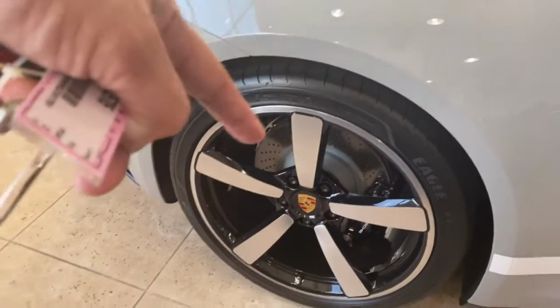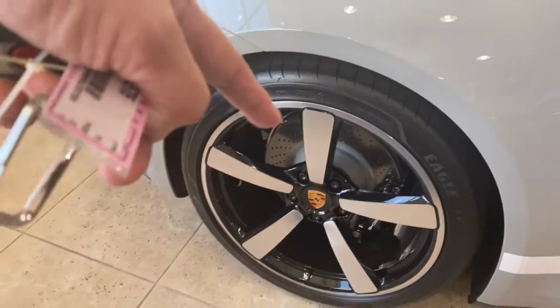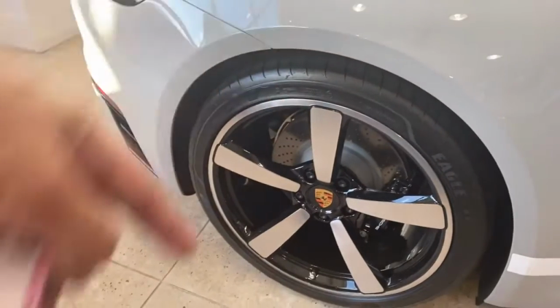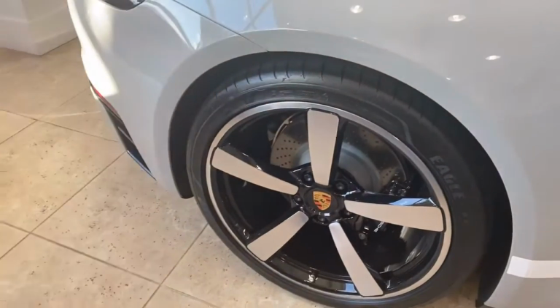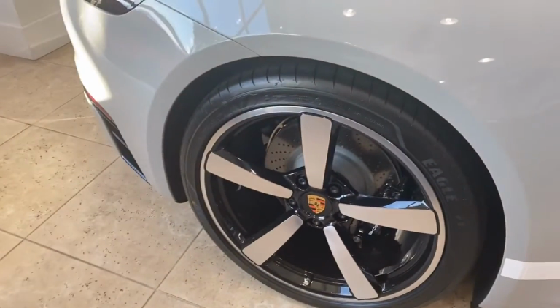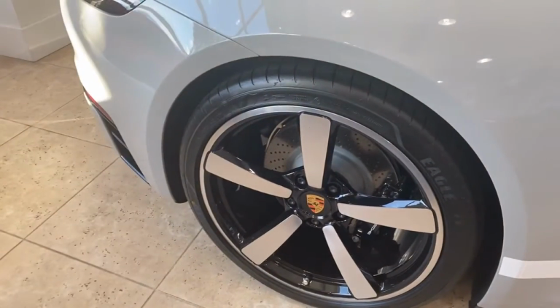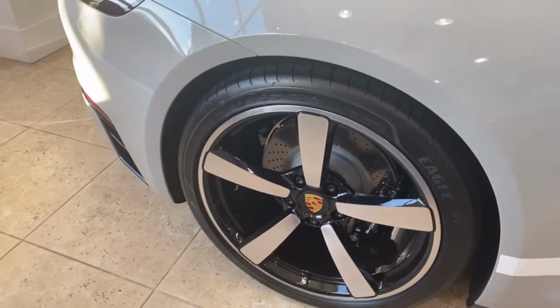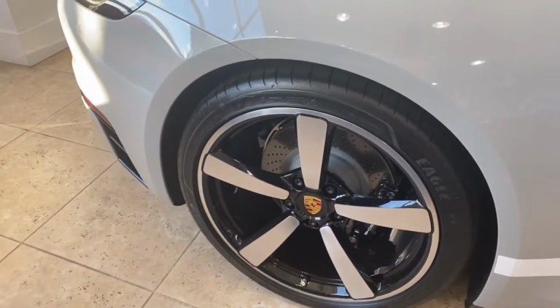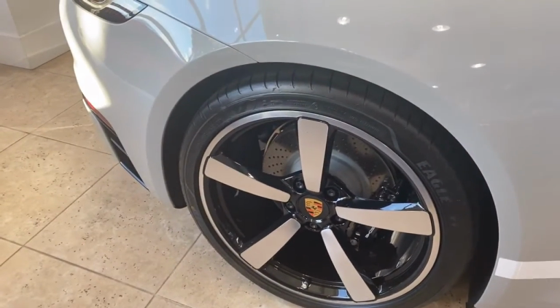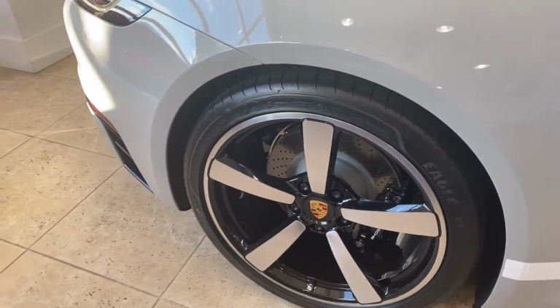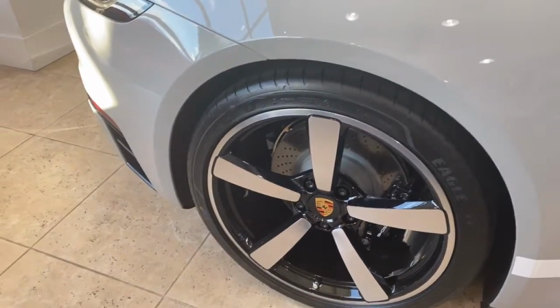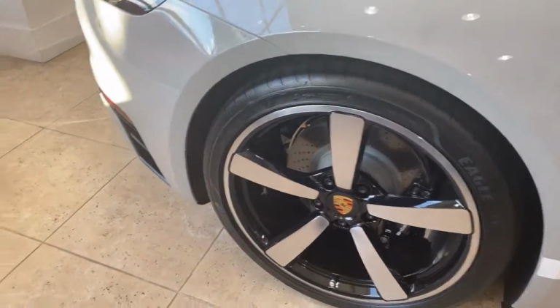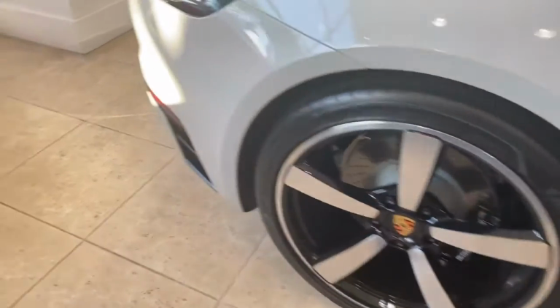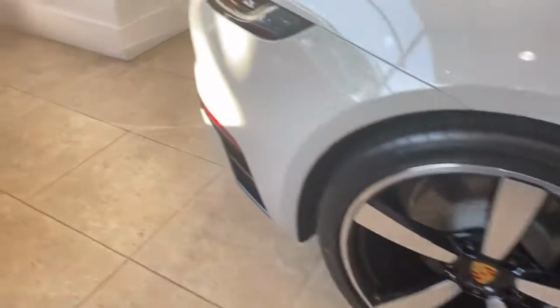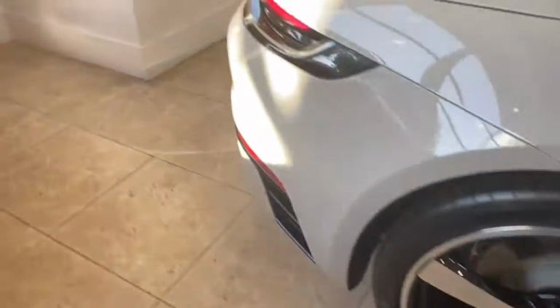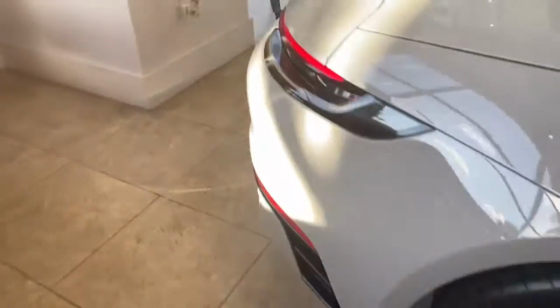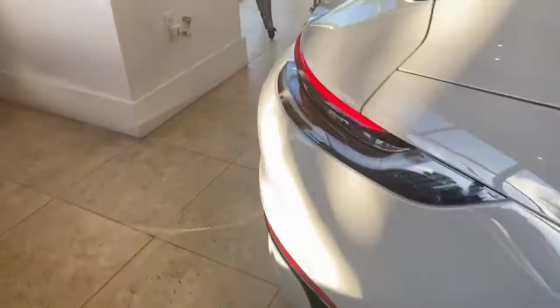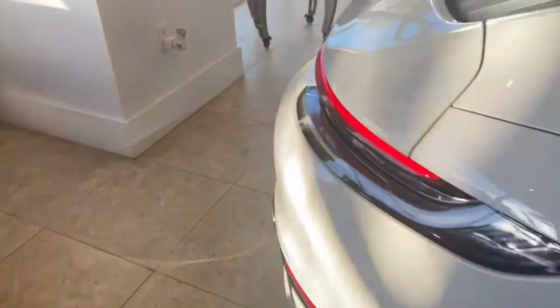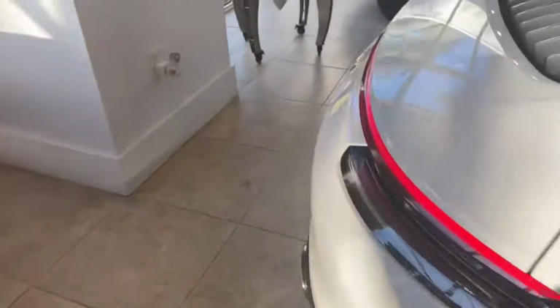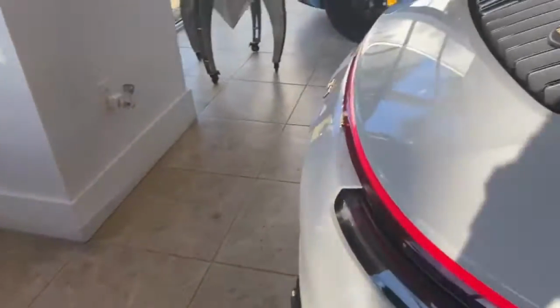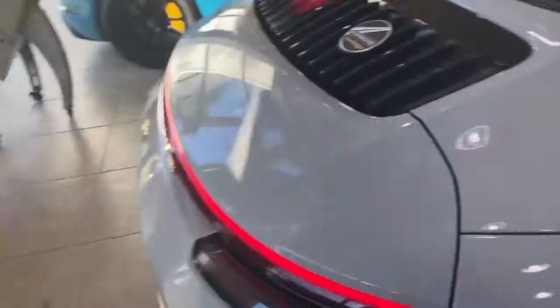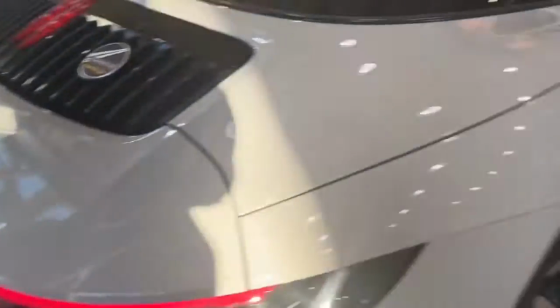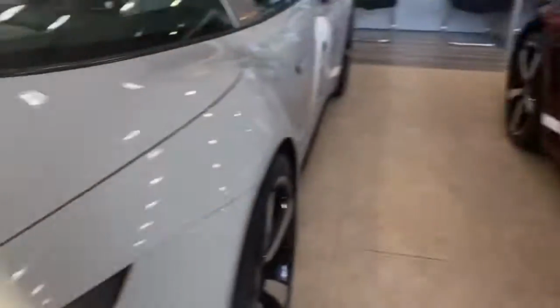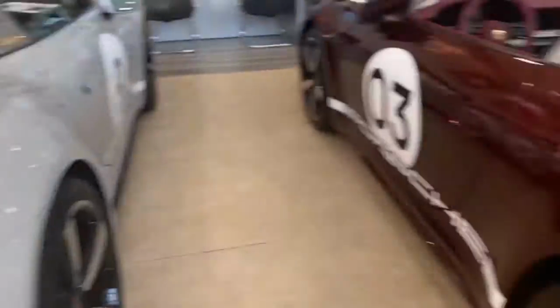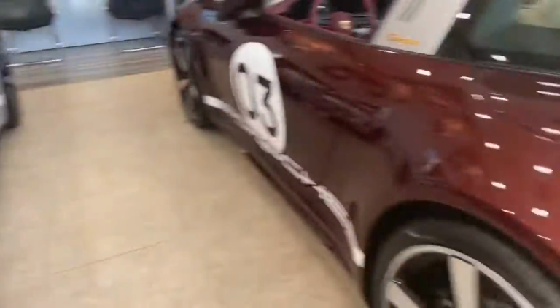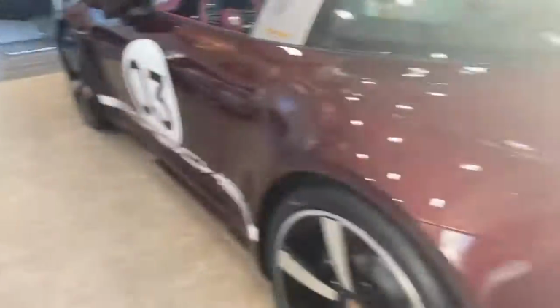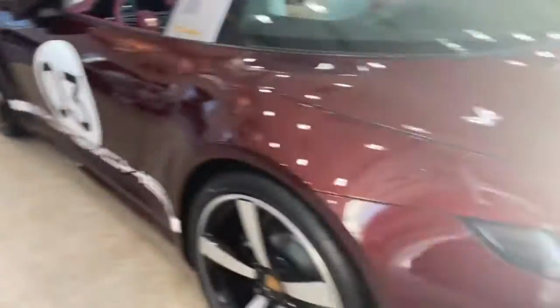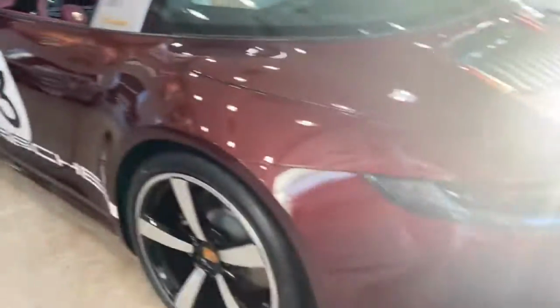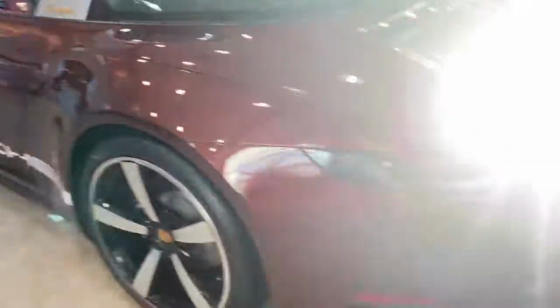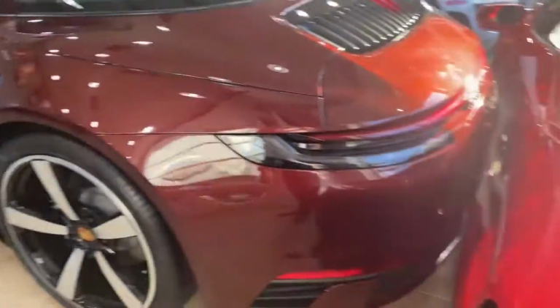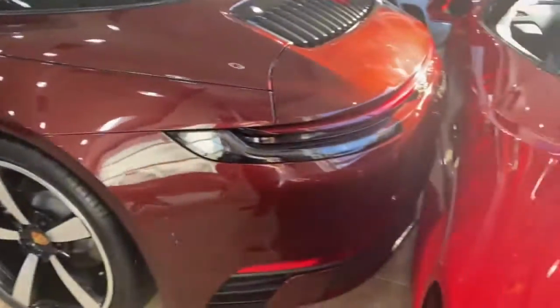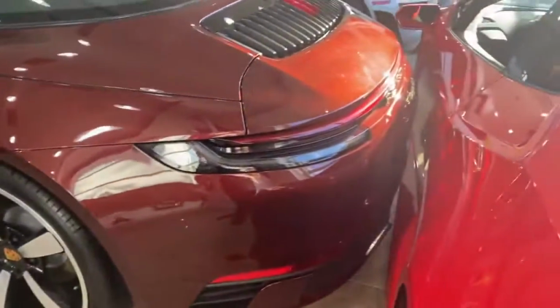It resembles the Fuchs wheels — this beautiful wheel here, and this is the other one. This is a manual we have here.